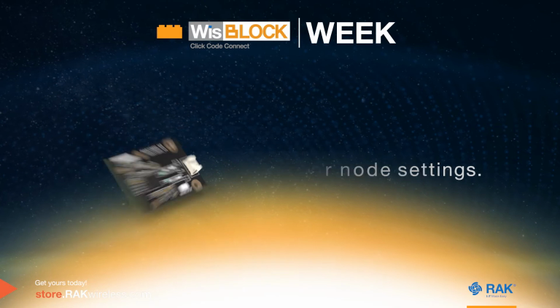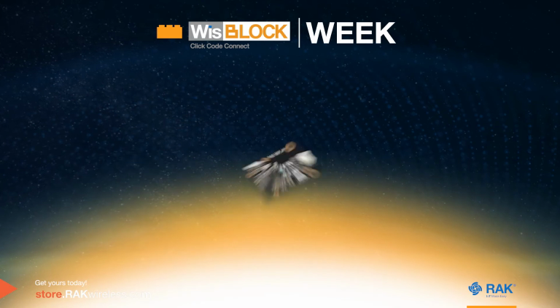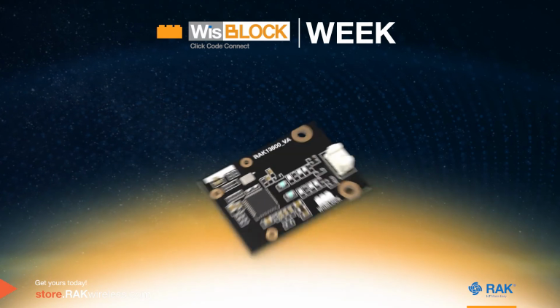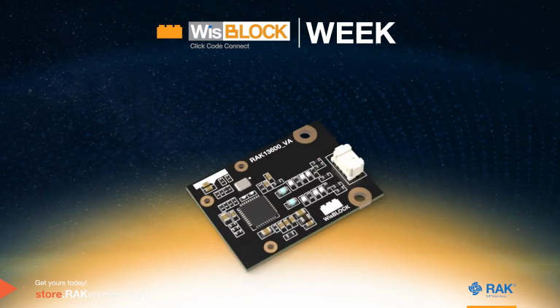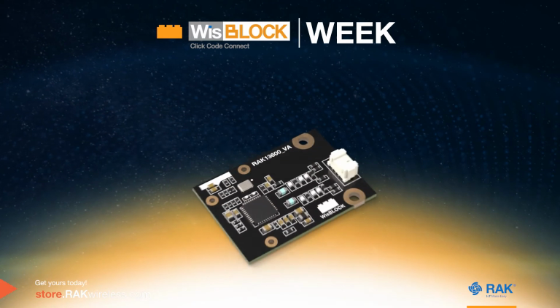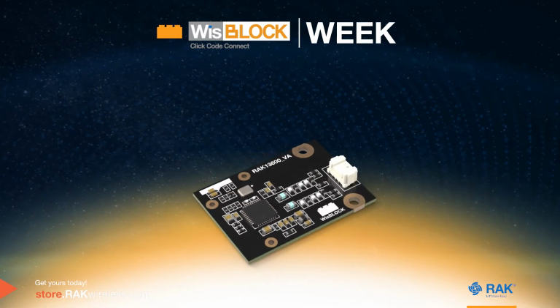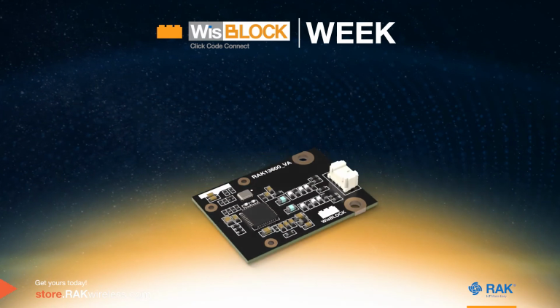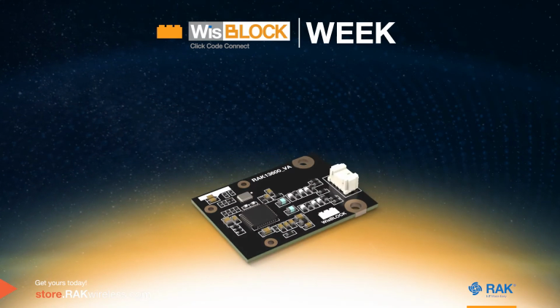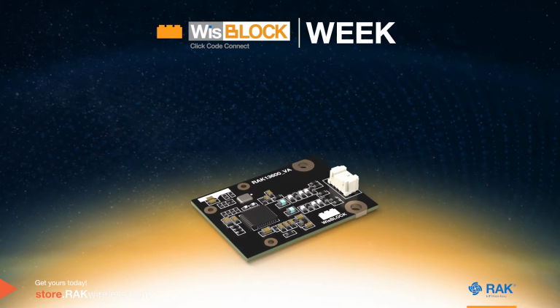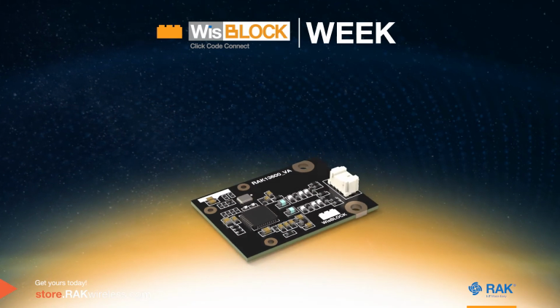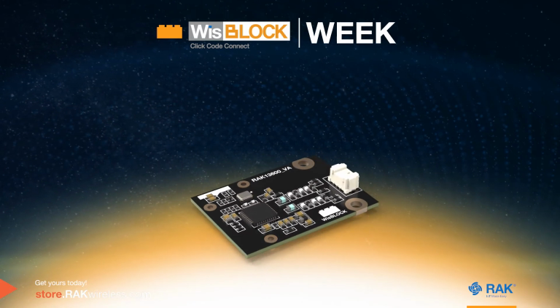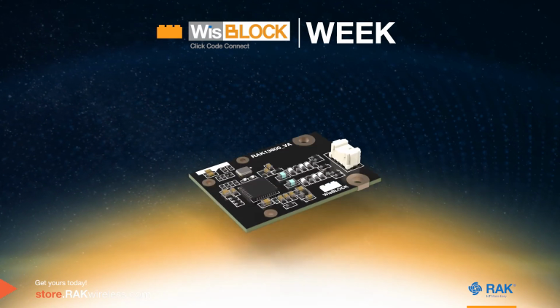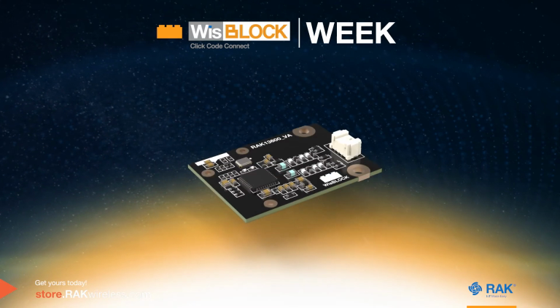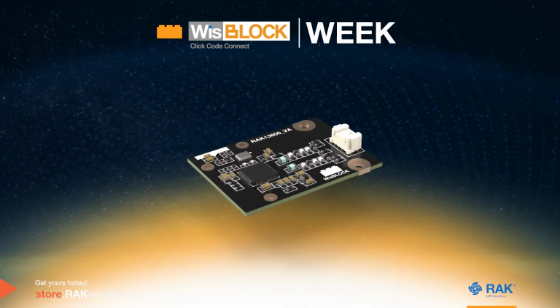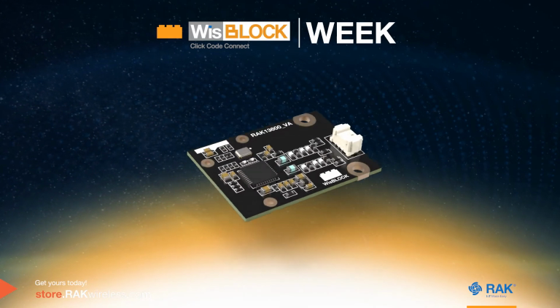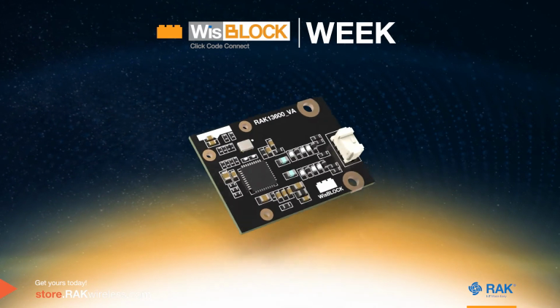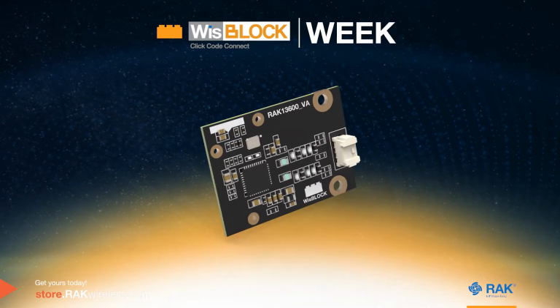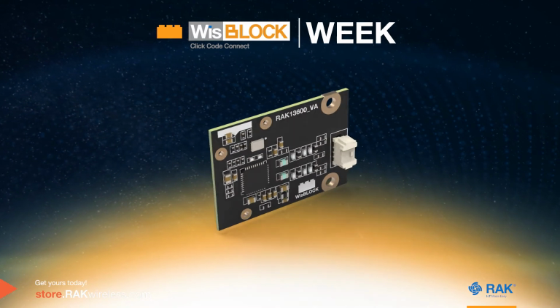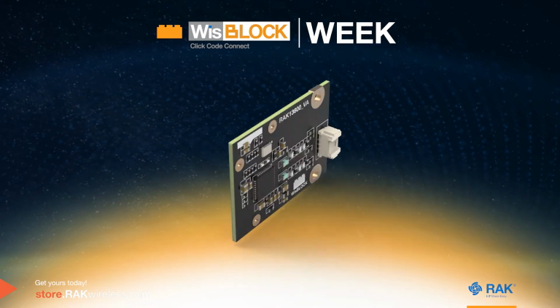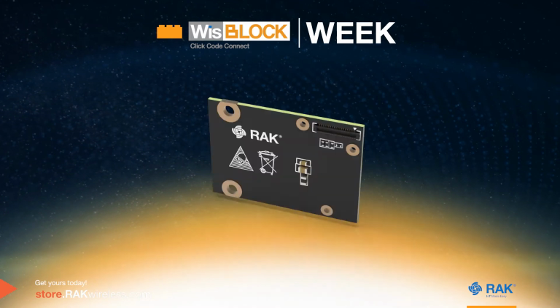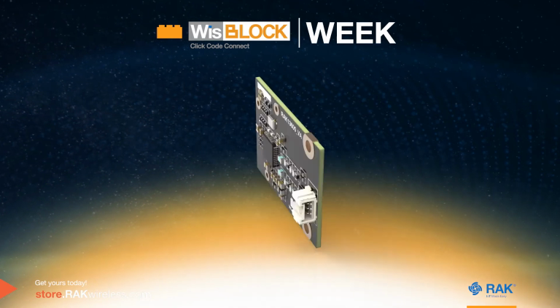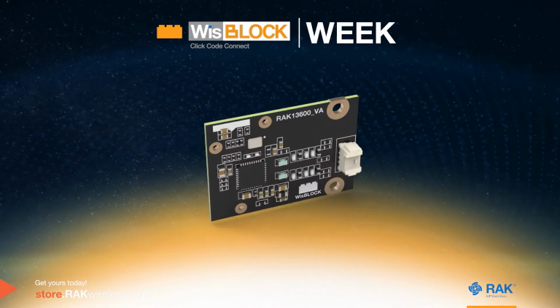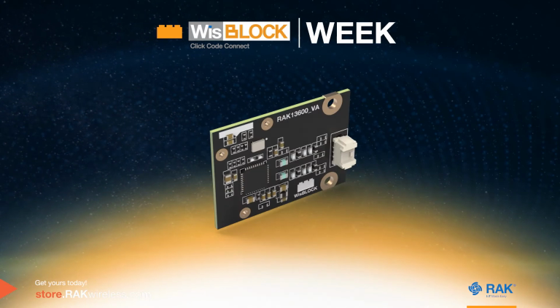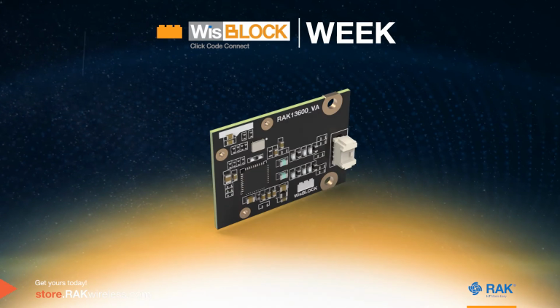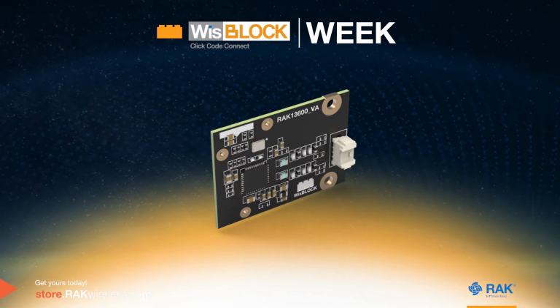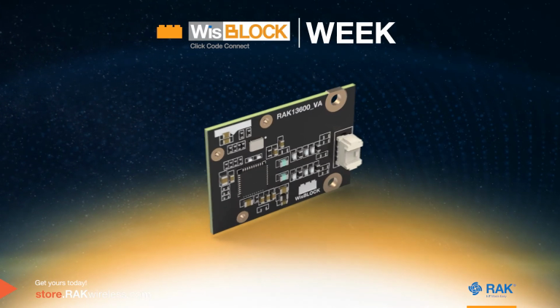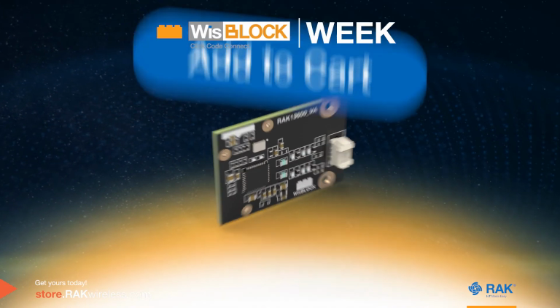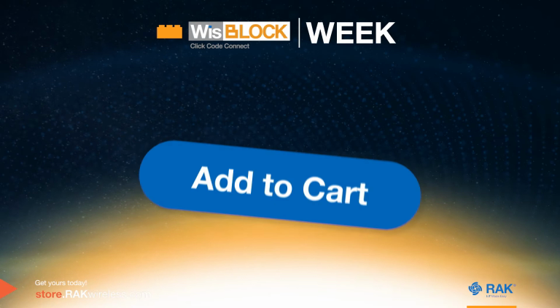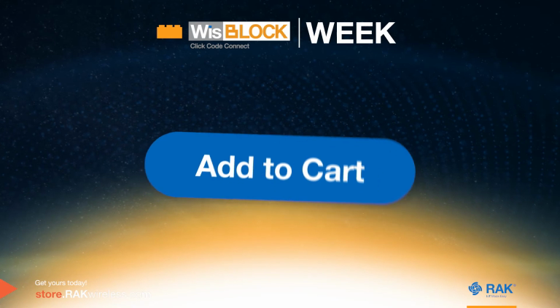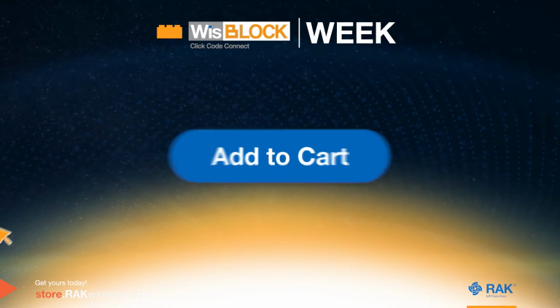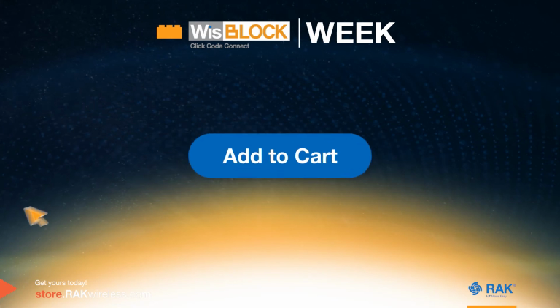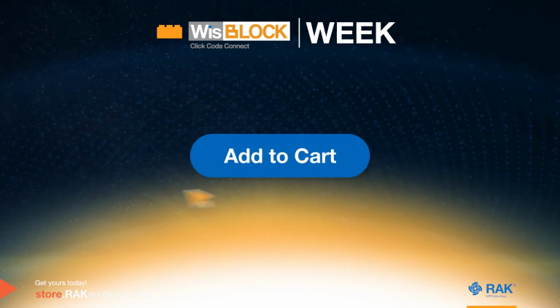Expand your NFC Reader solution with other WispLock modules to maximize its functions. Grab yours today.